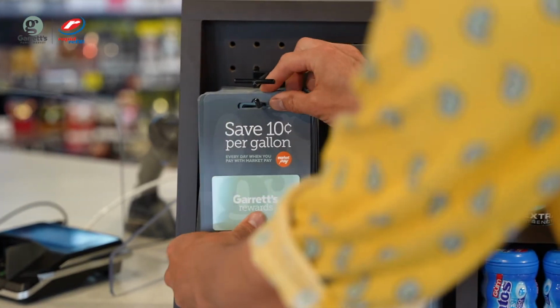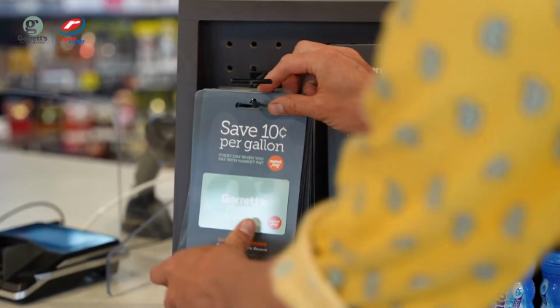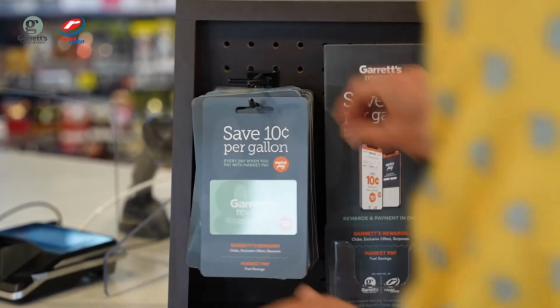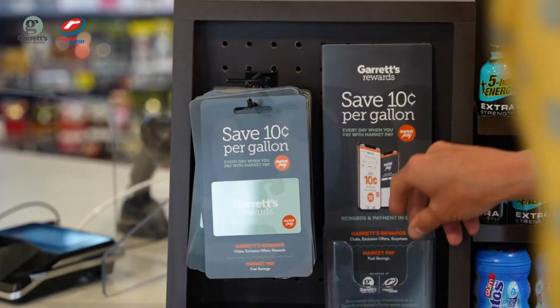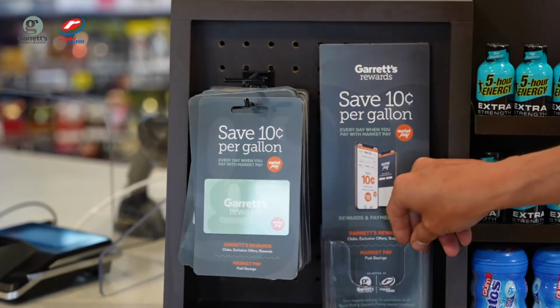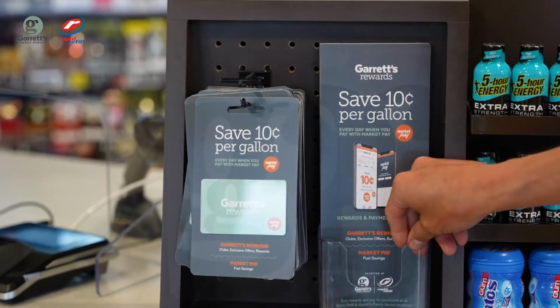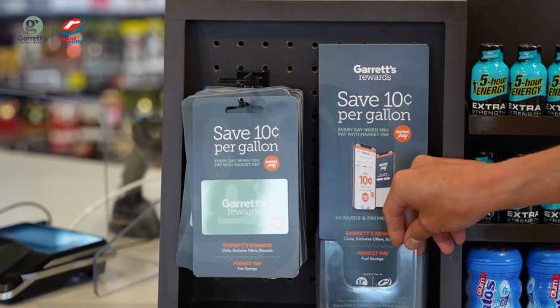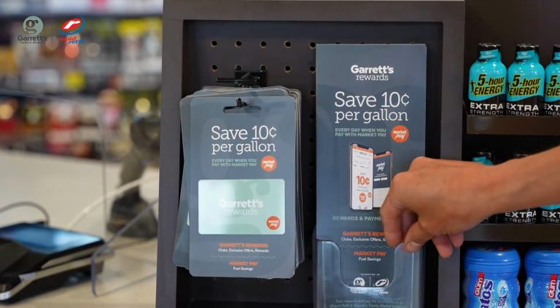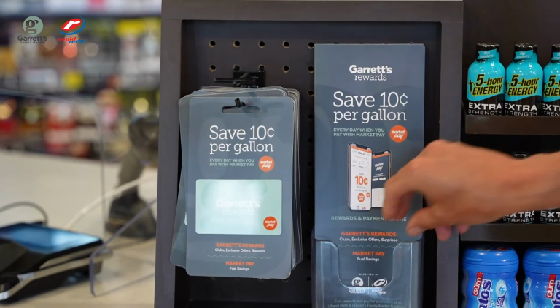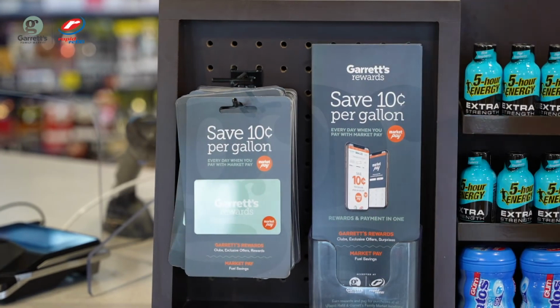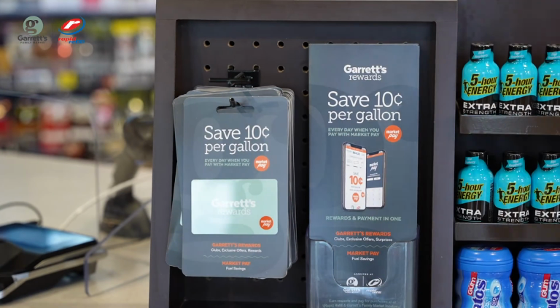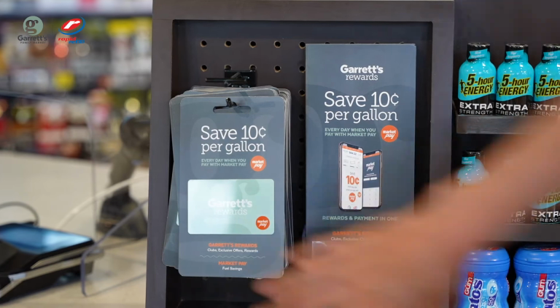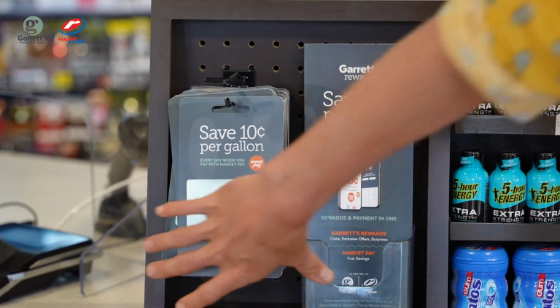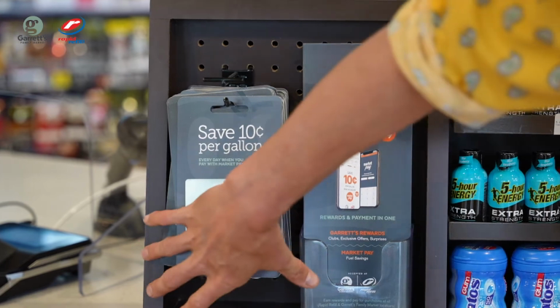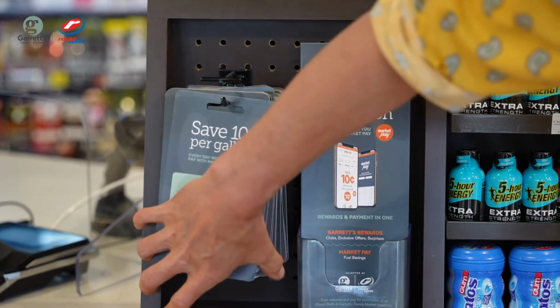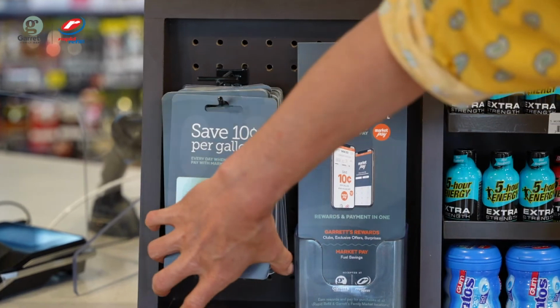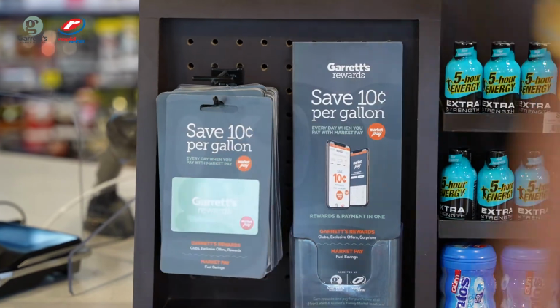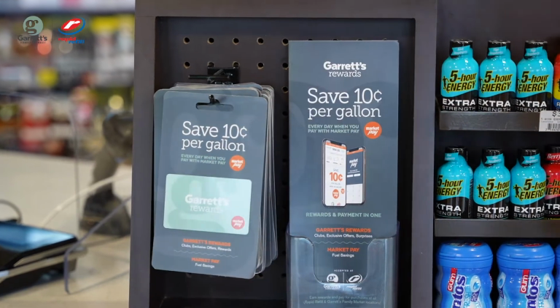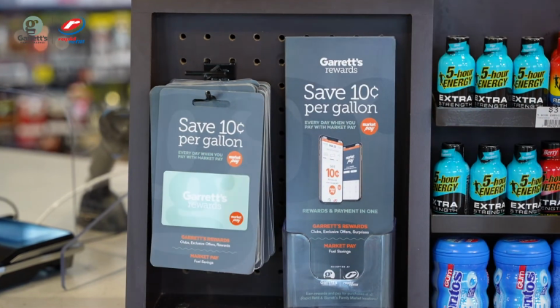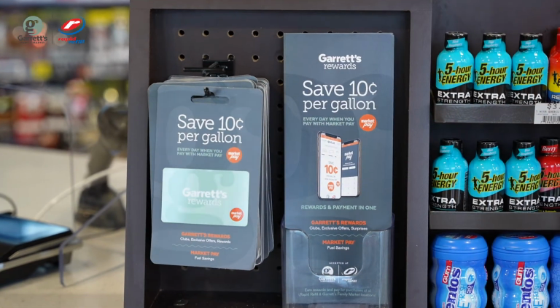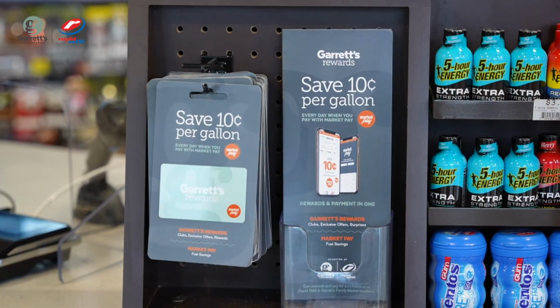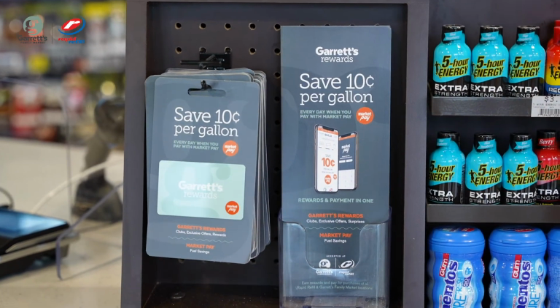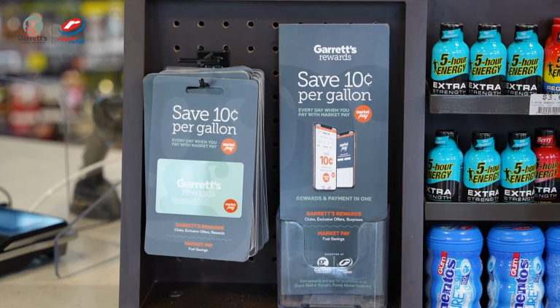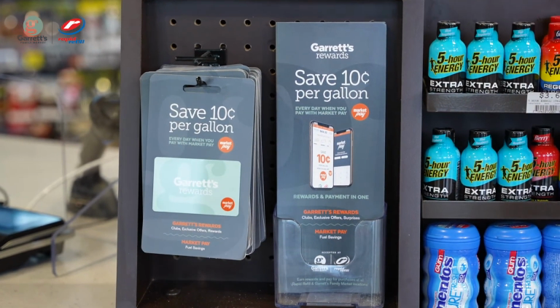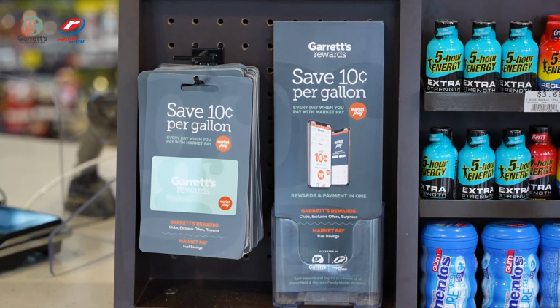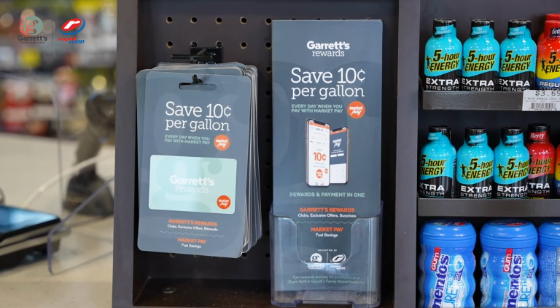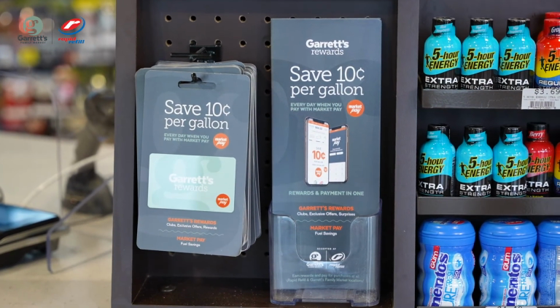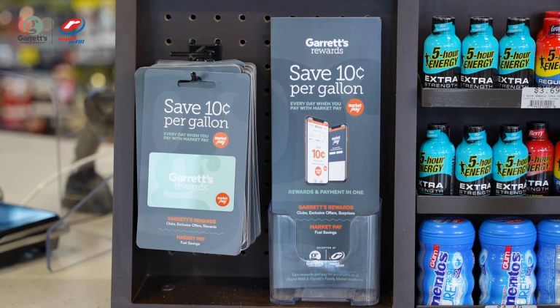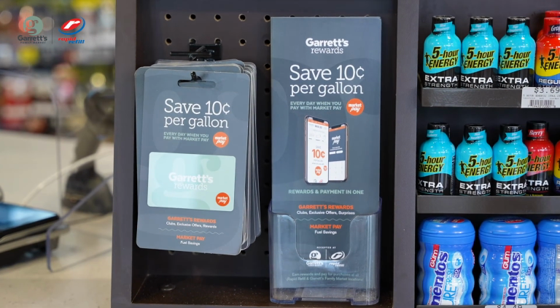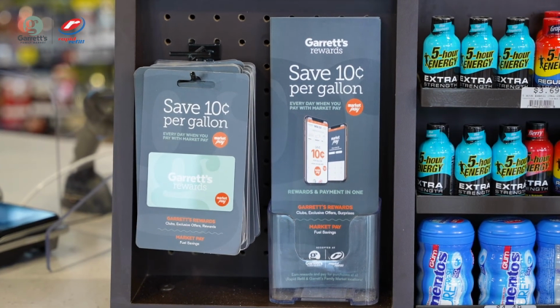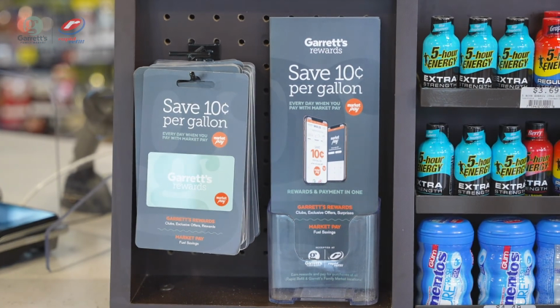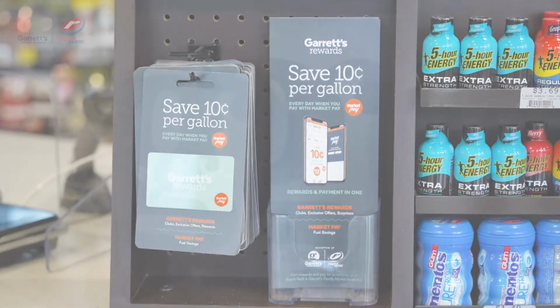We also have Garrett's Rewards cards to use in the event a customer does not want the app. Make sure to let your manager know if you are running low on cards and brochures so more can be ordered.